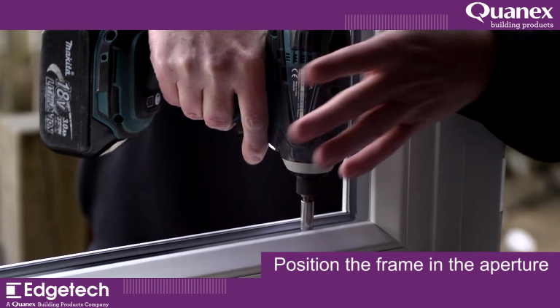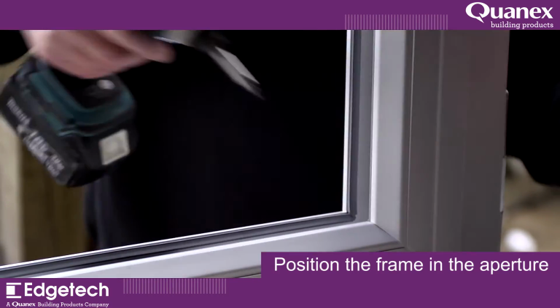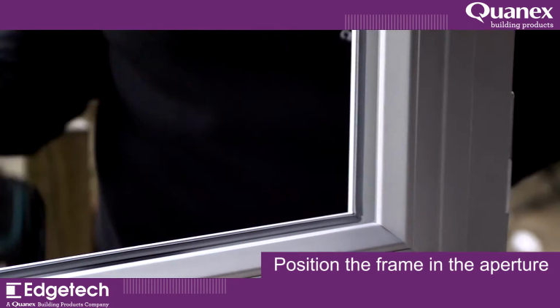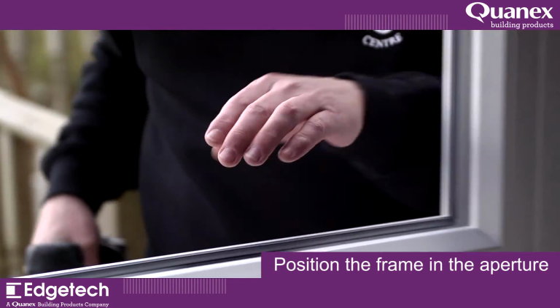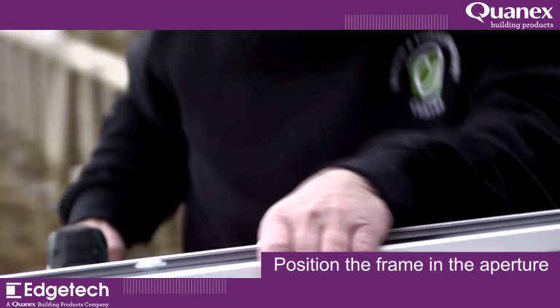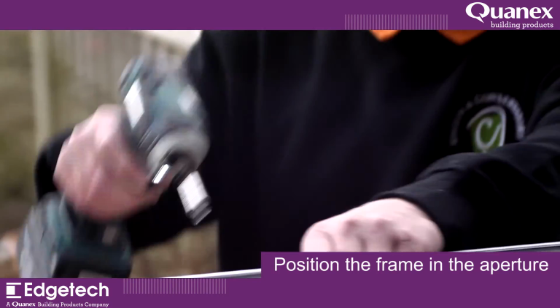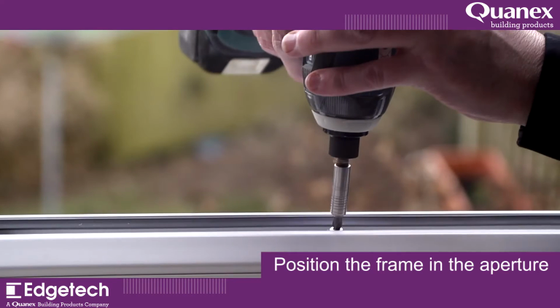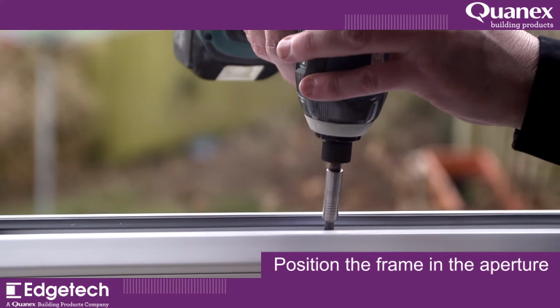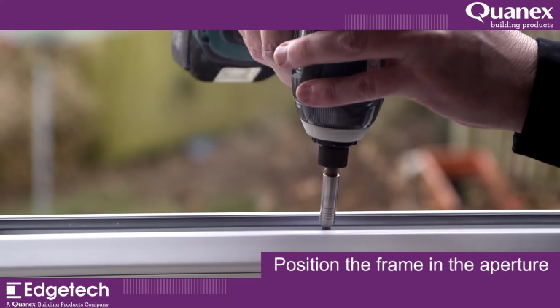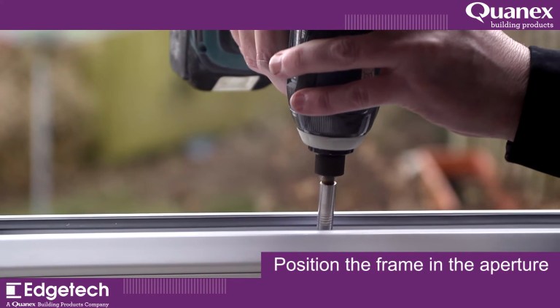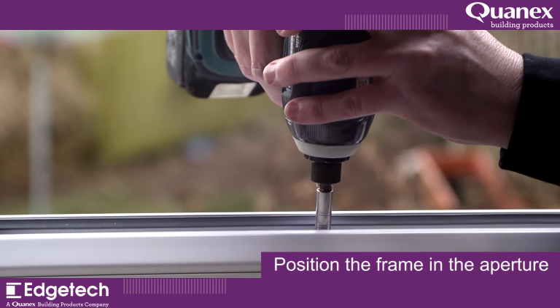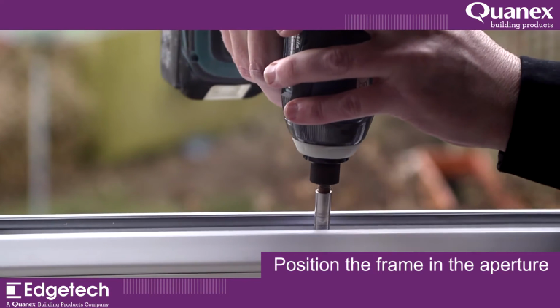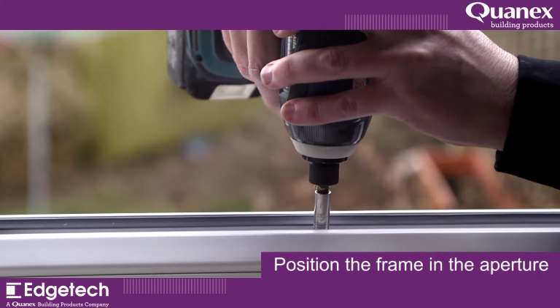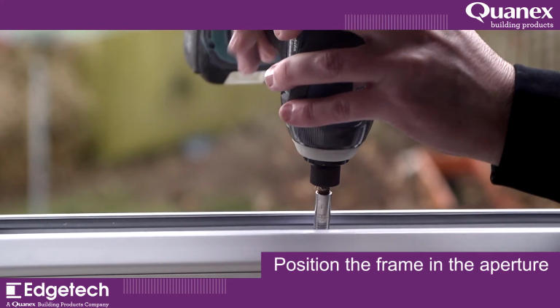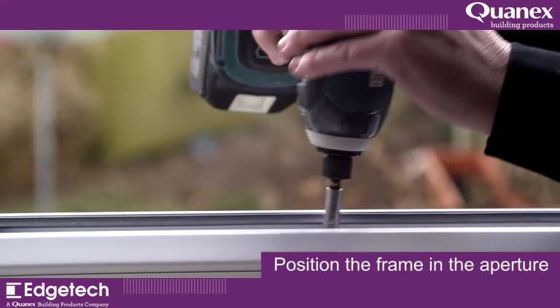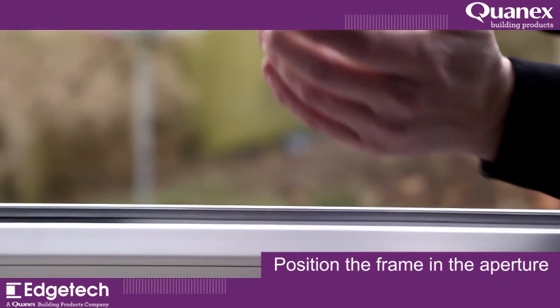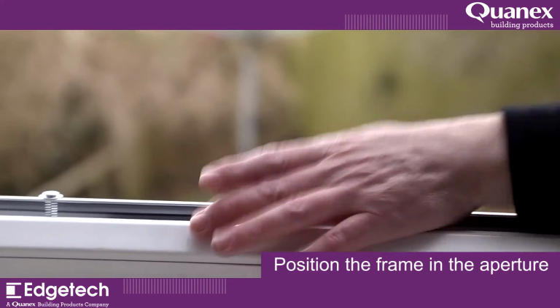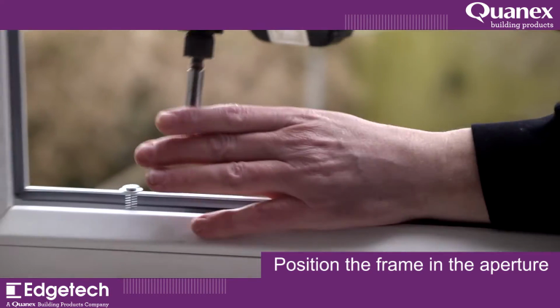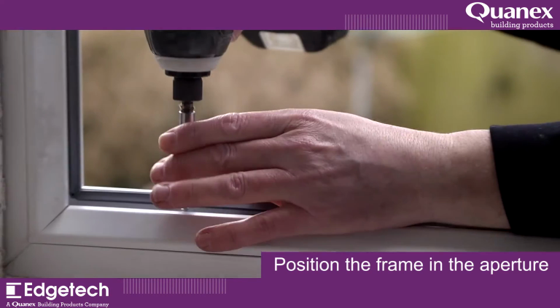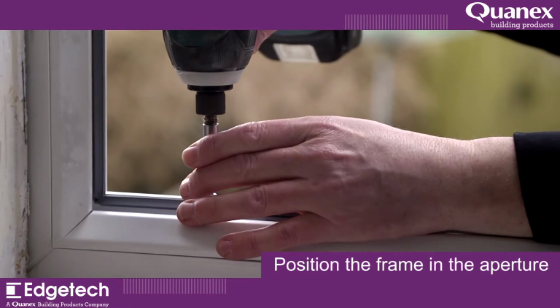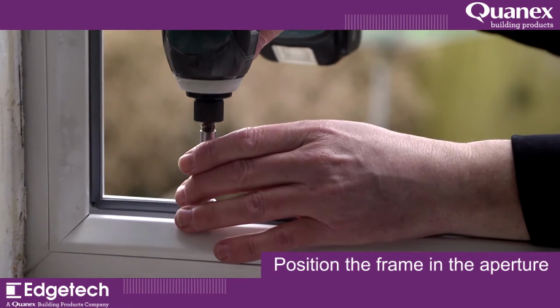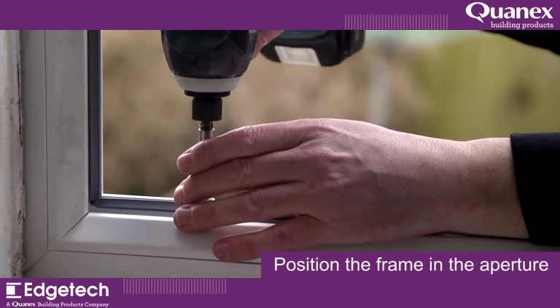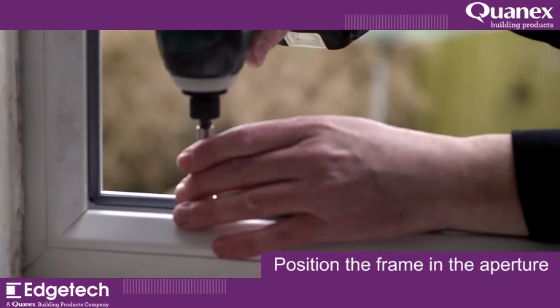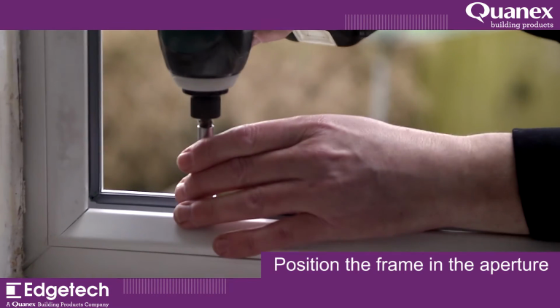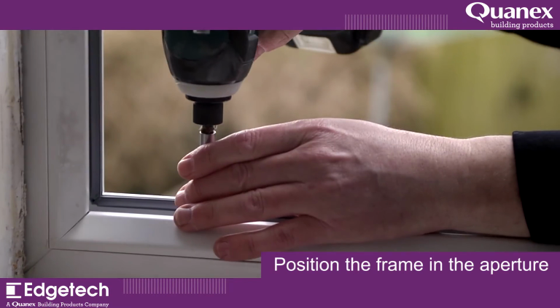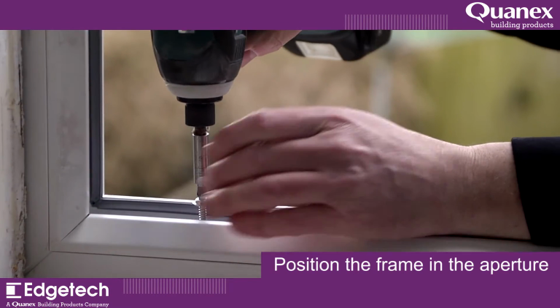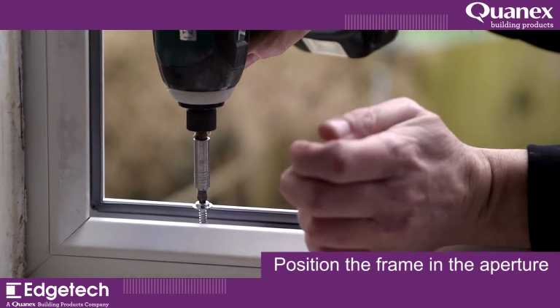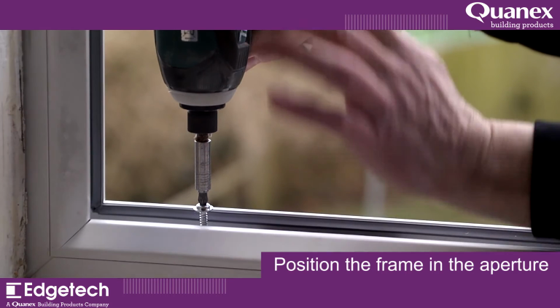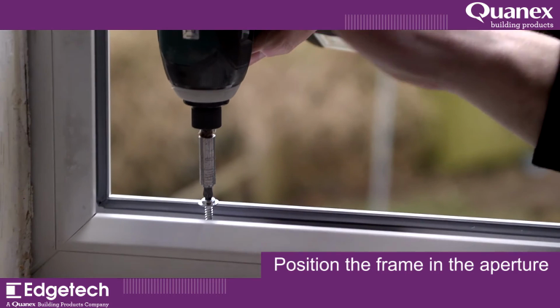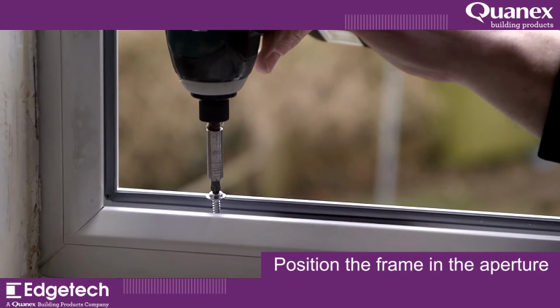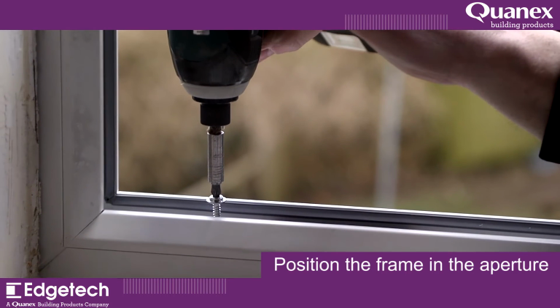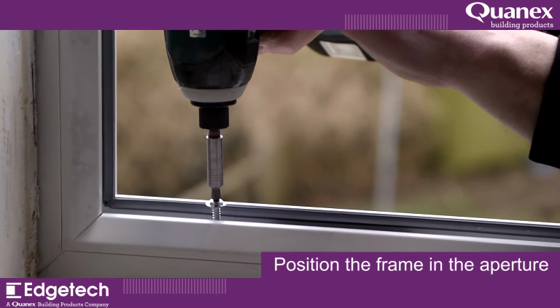For cavity wall construction, distance mounting can be used to secure the window. For solid reveals, through-frame fixing is used.